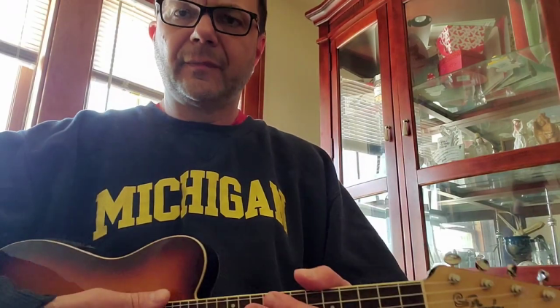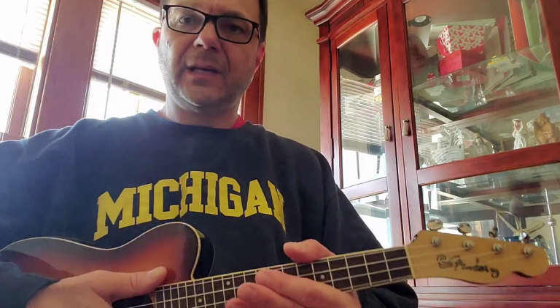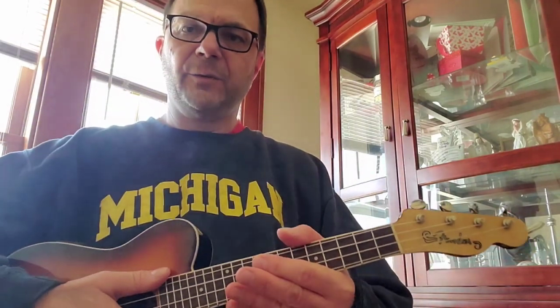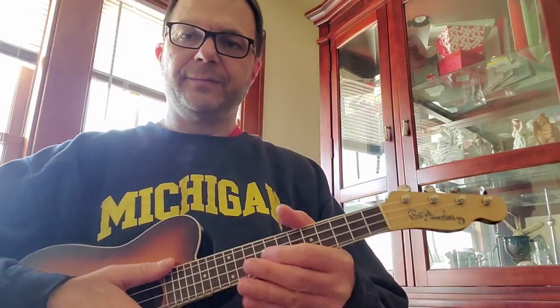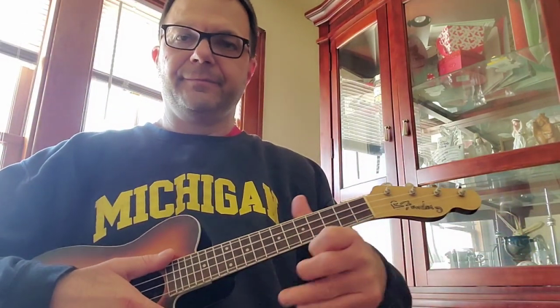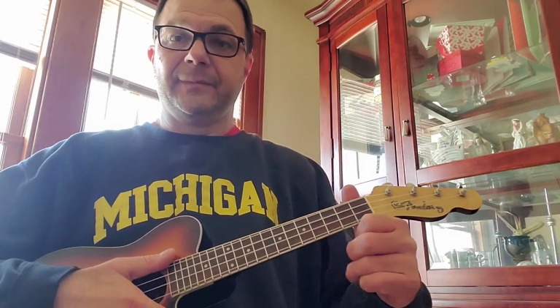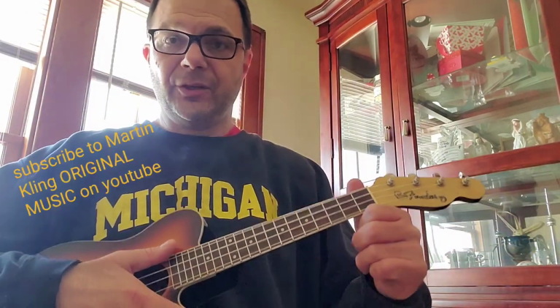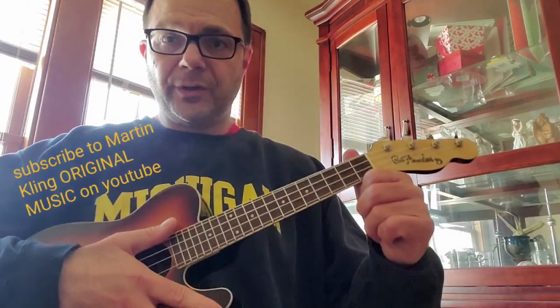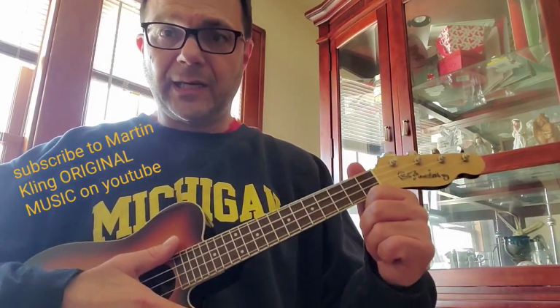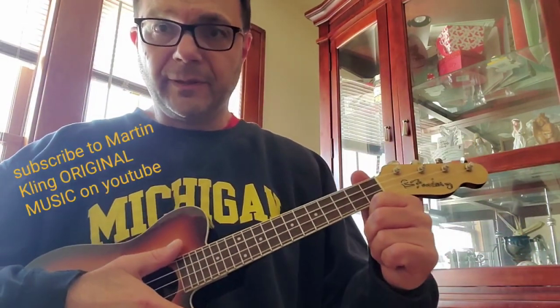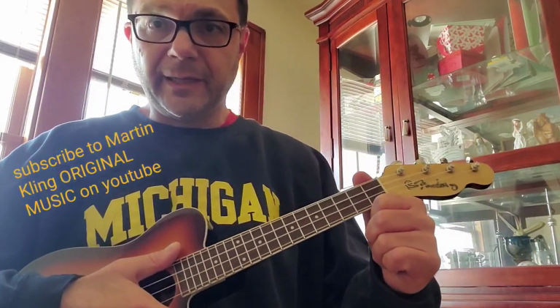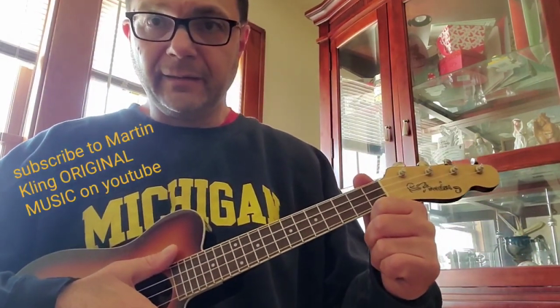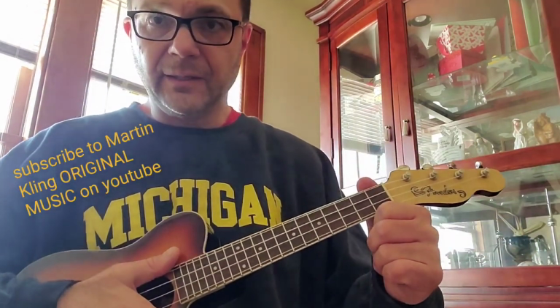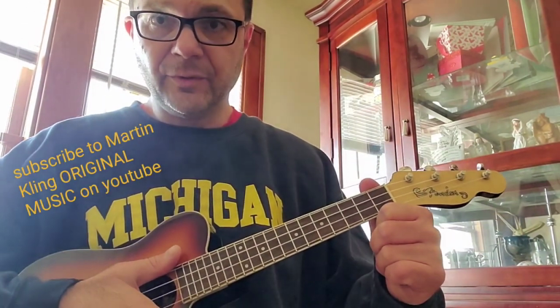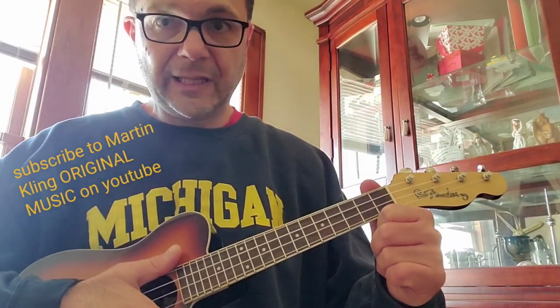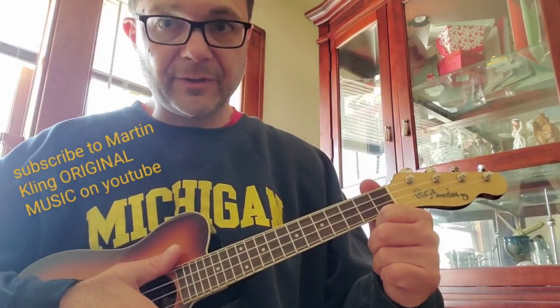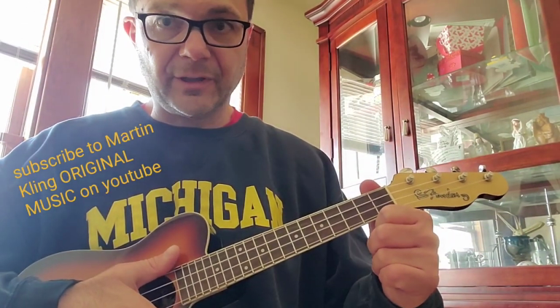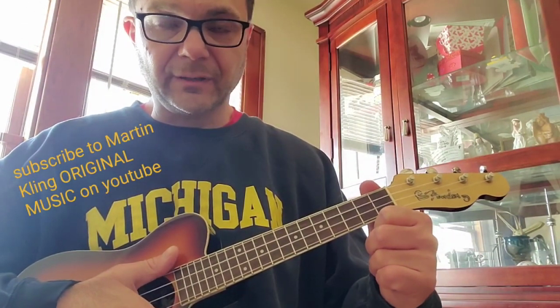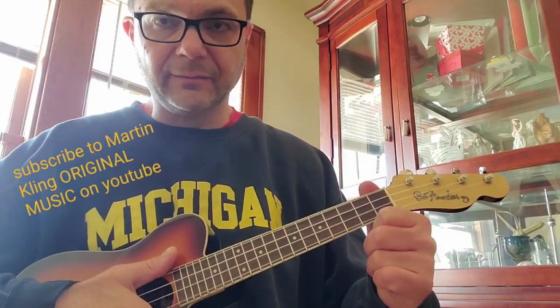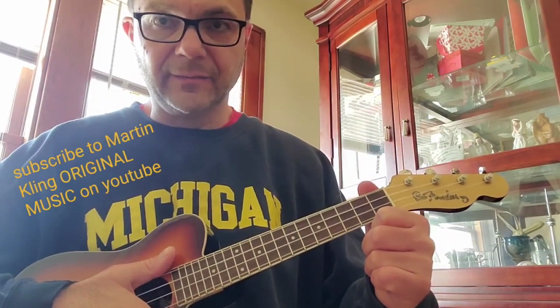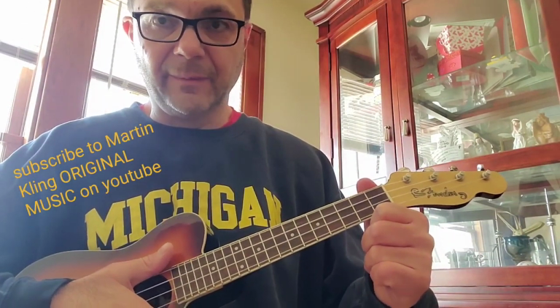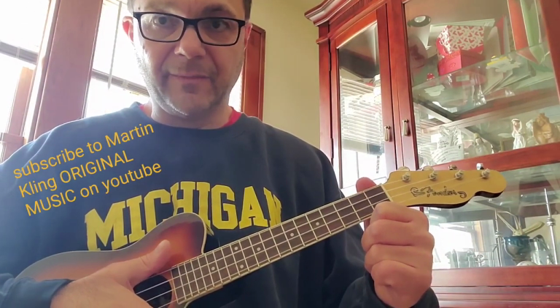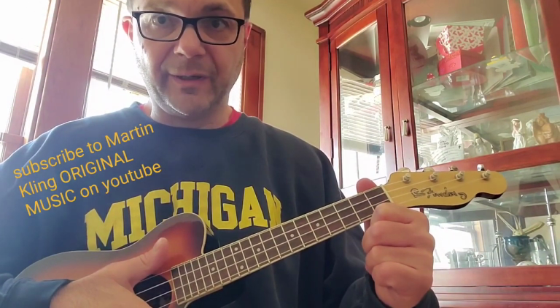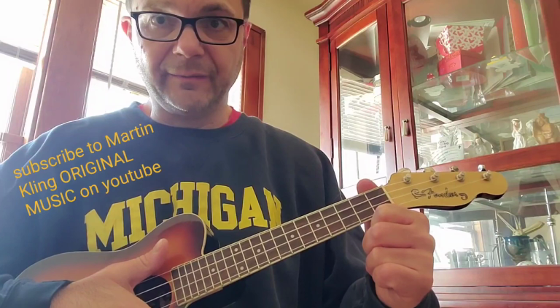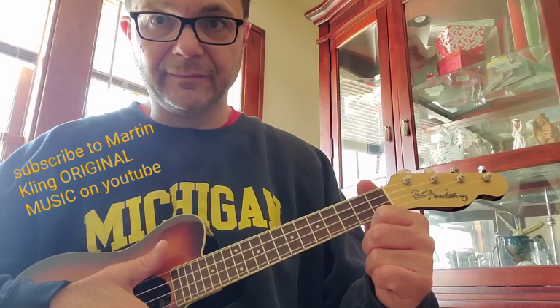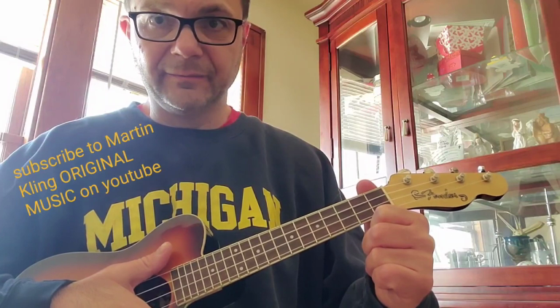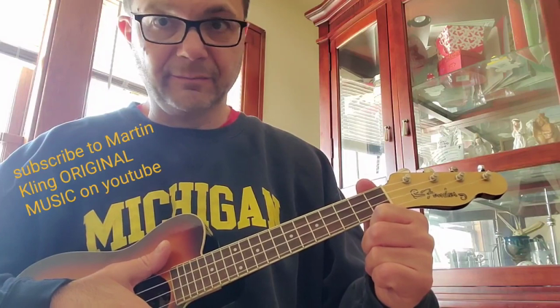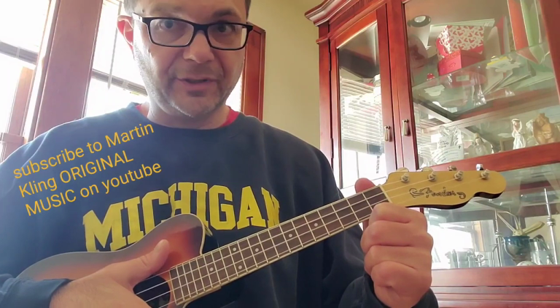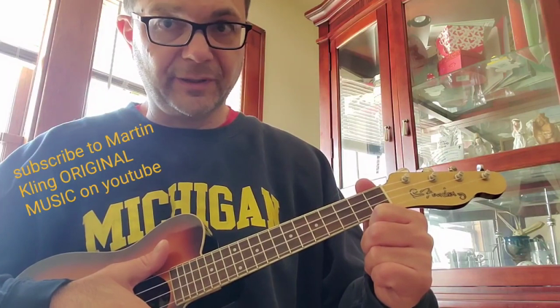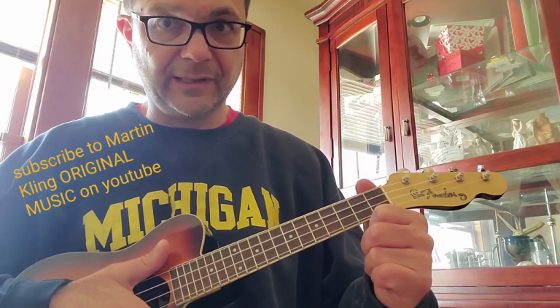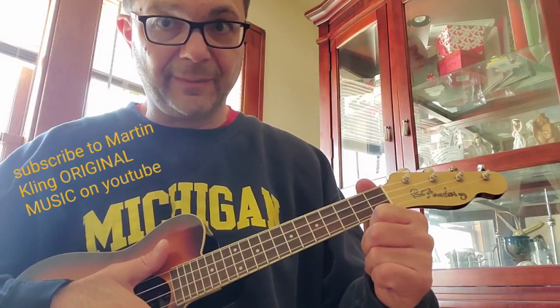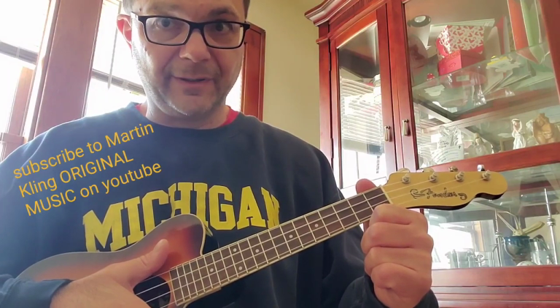Hi everyone, I'm going to show you how to play a Proclaimers song, 'I'm On My Way, From Misery to Happiness.'